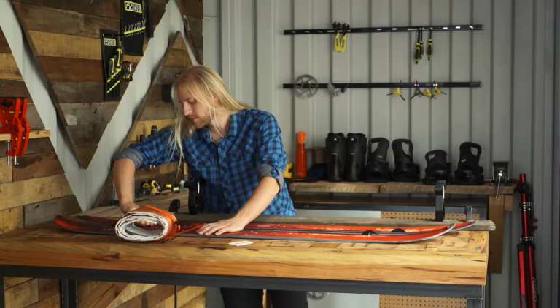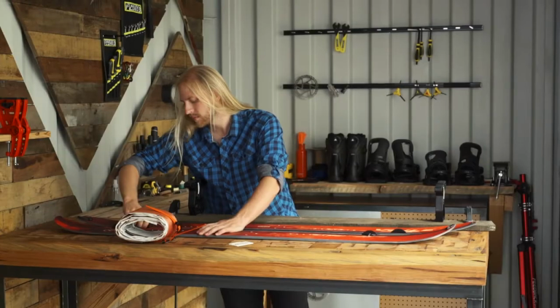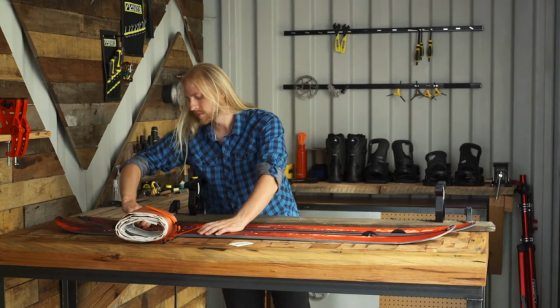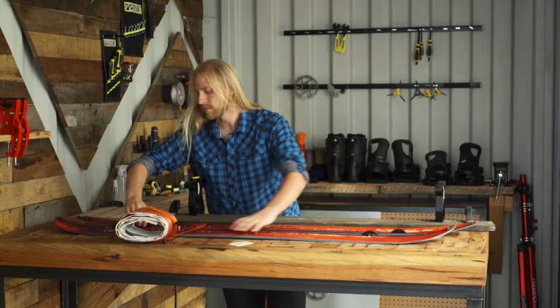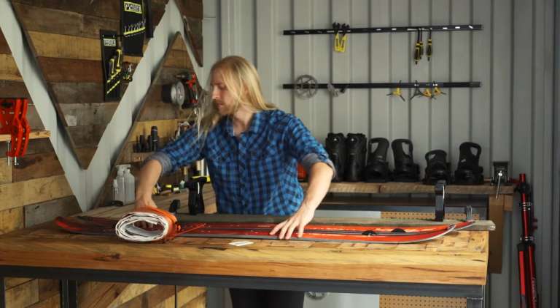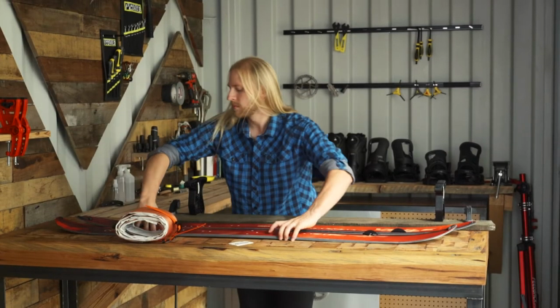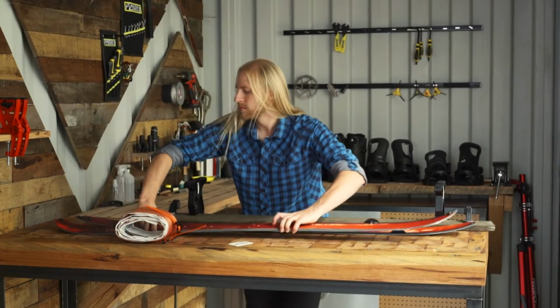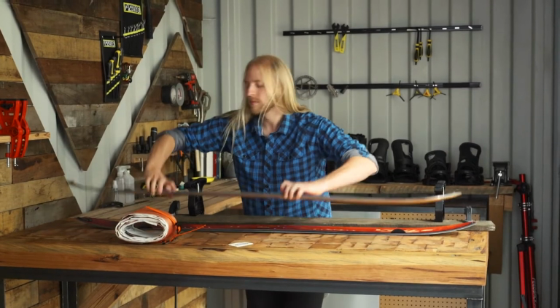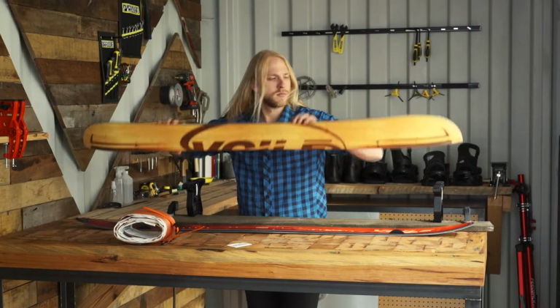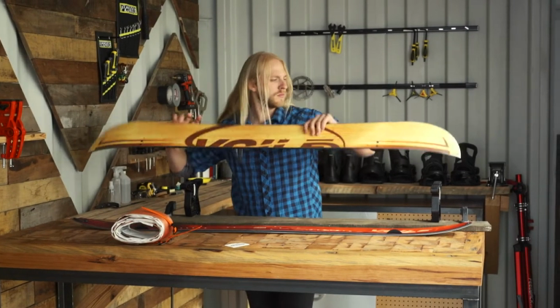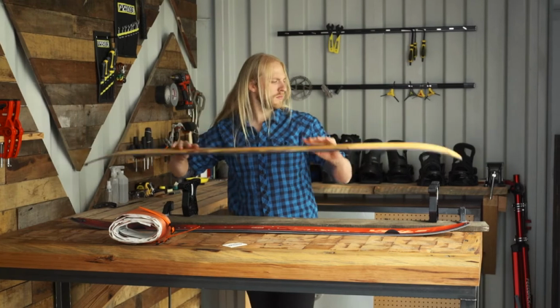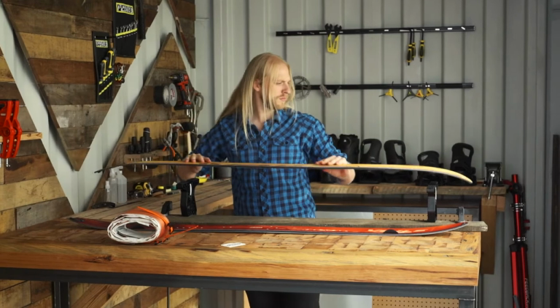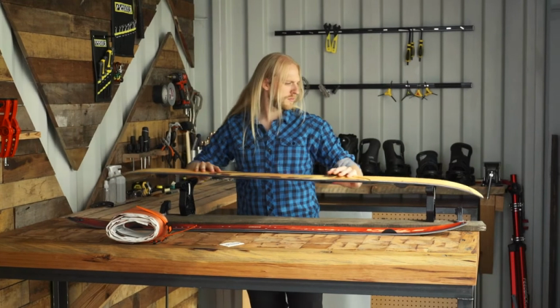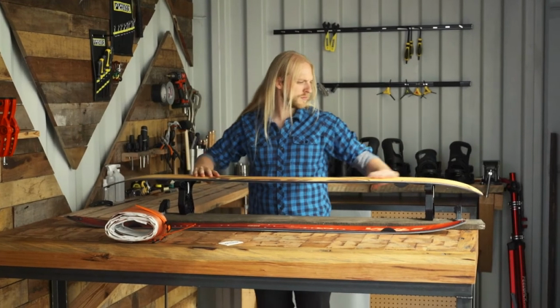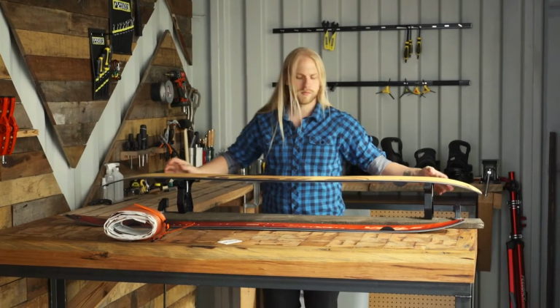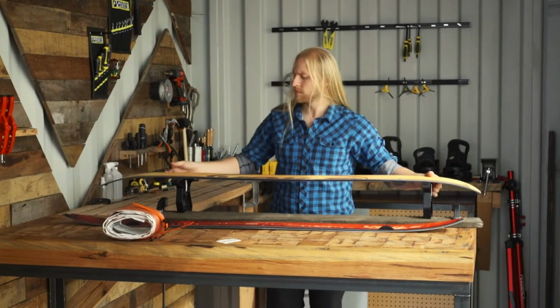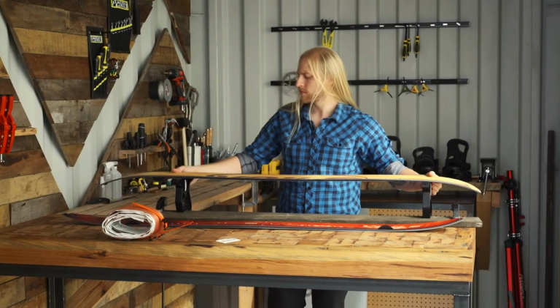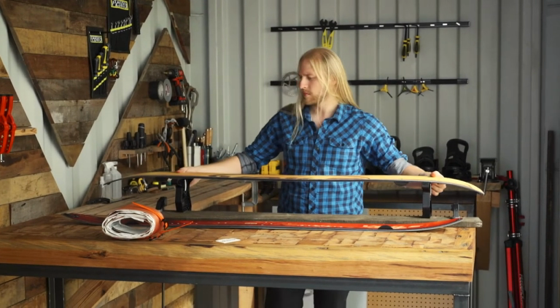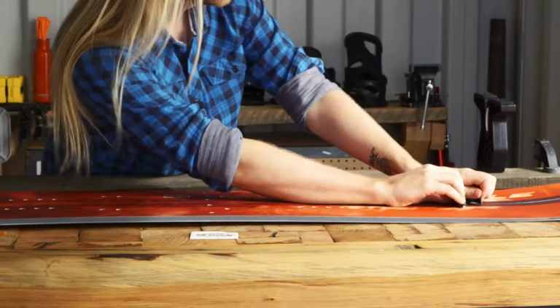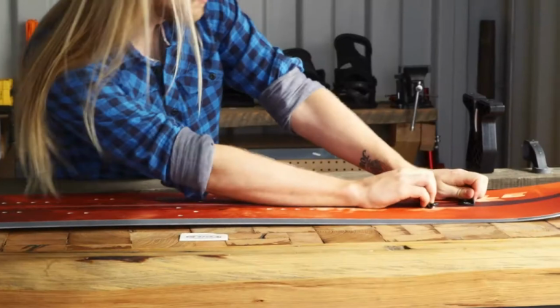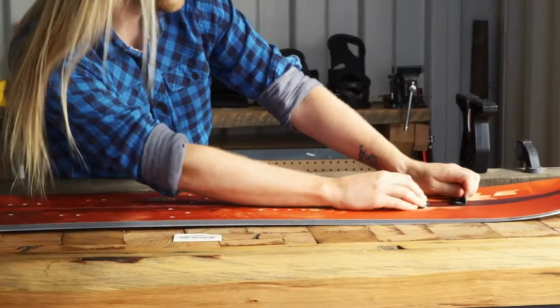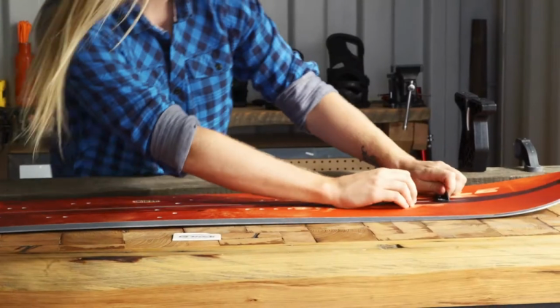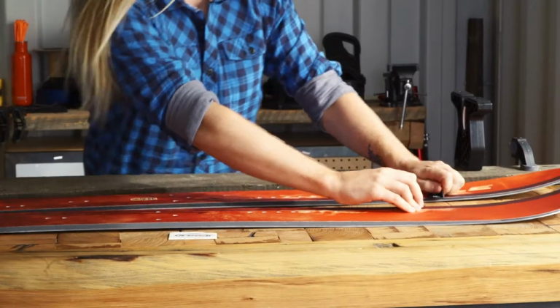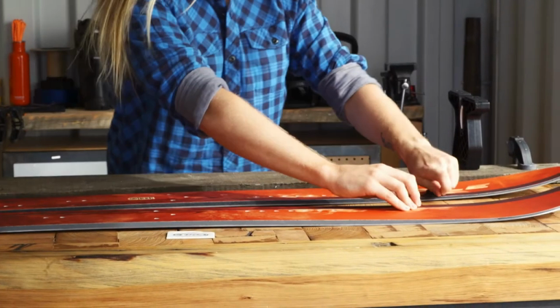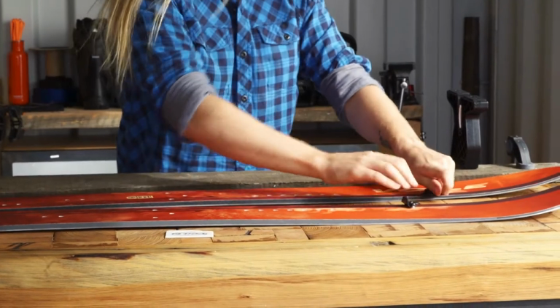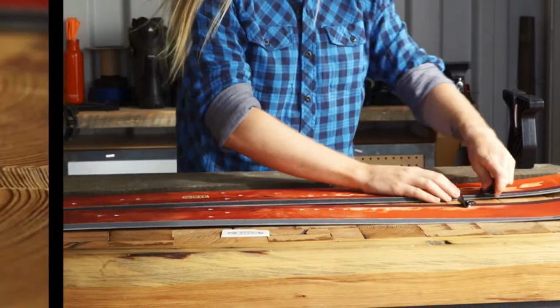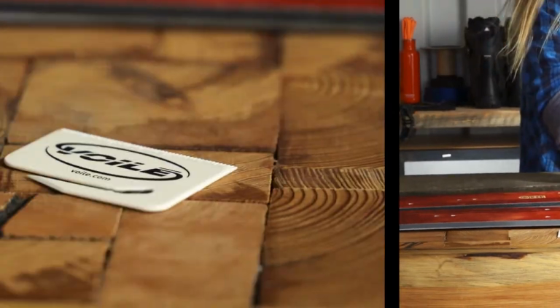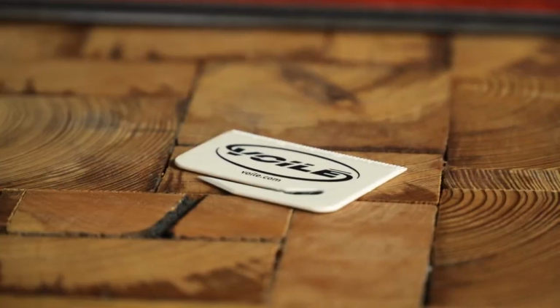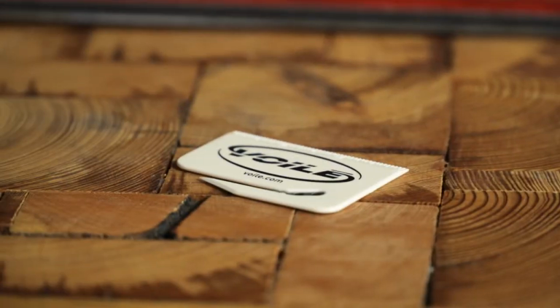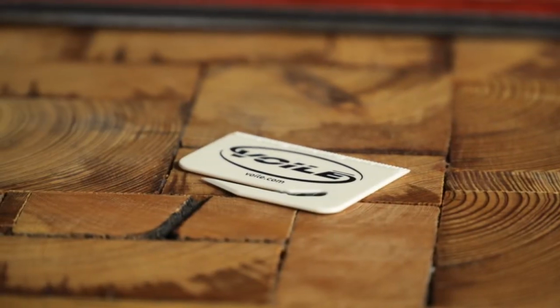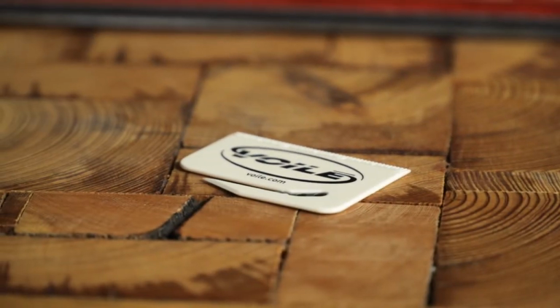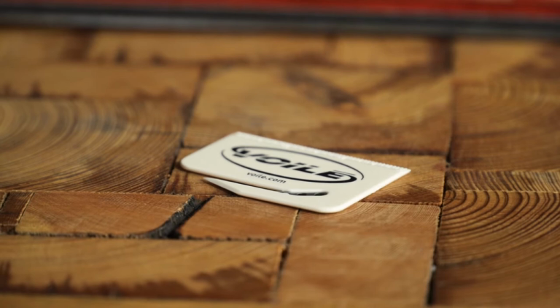Volet's climbing skins come pre-cut to the right length, but need to be trimmed to fit the shape of your board. You'll need your board and the trimming tool that came with your skins.